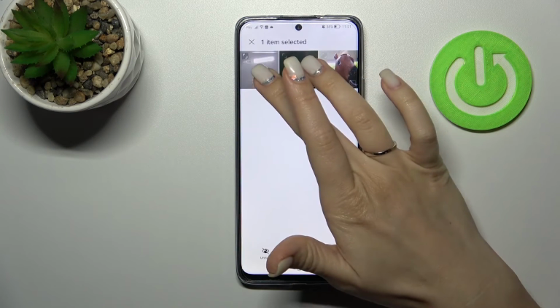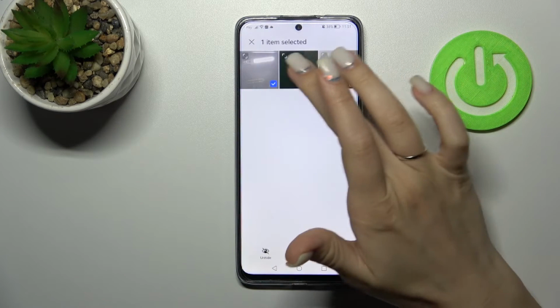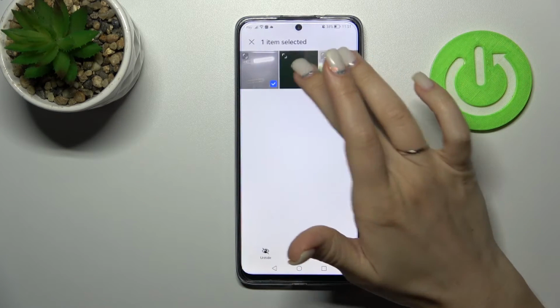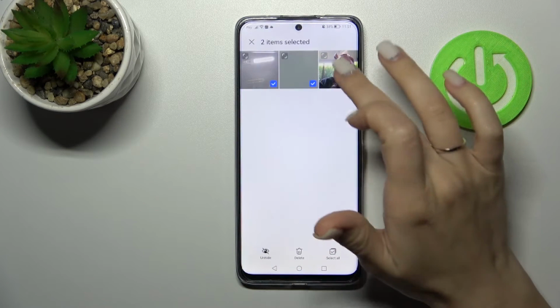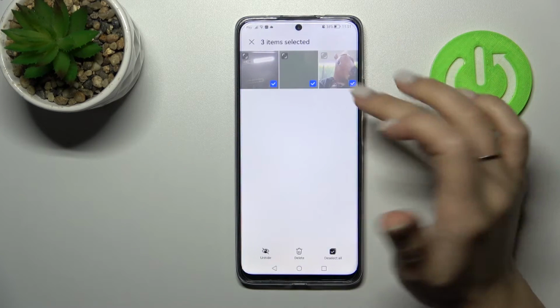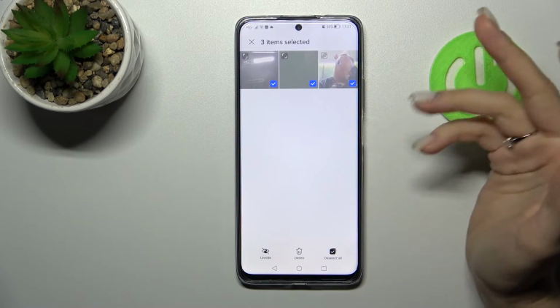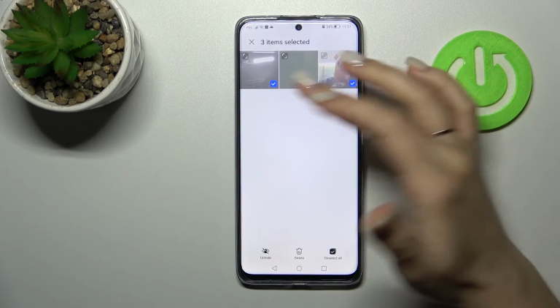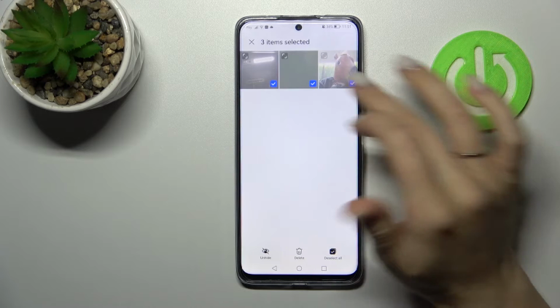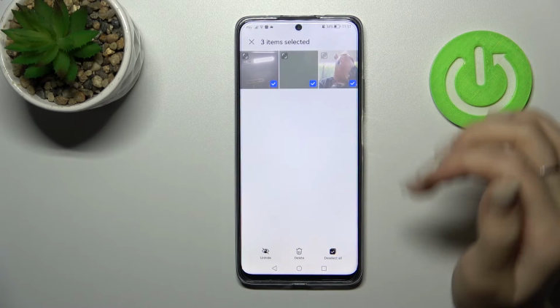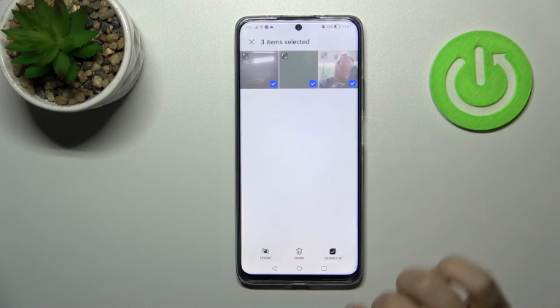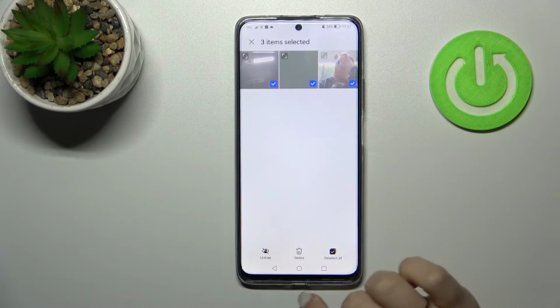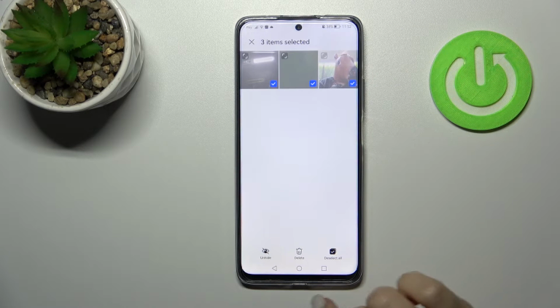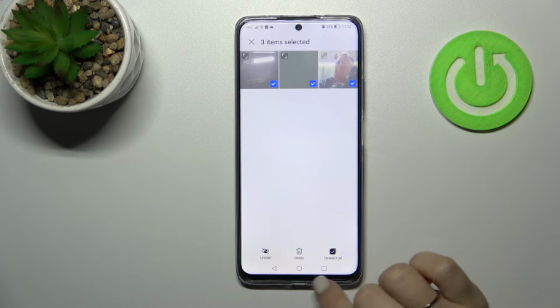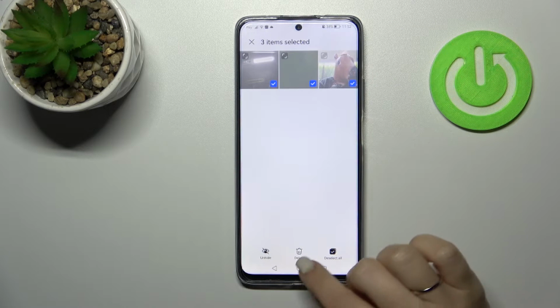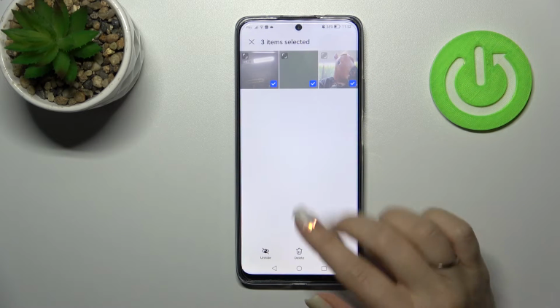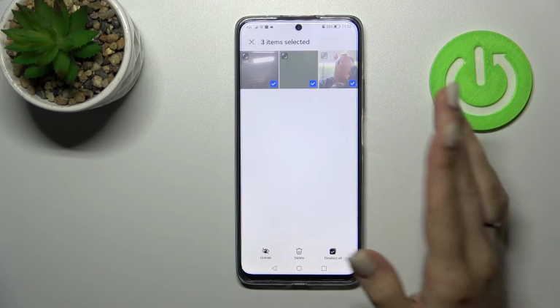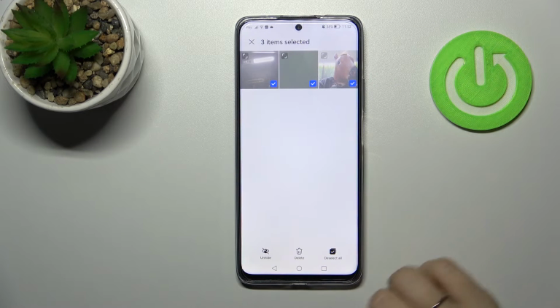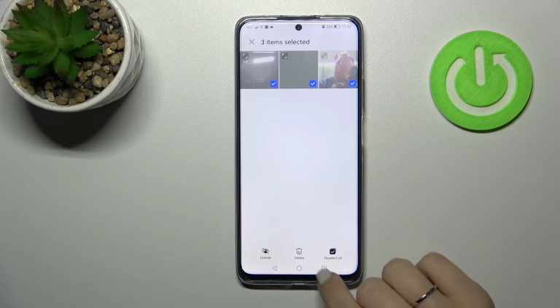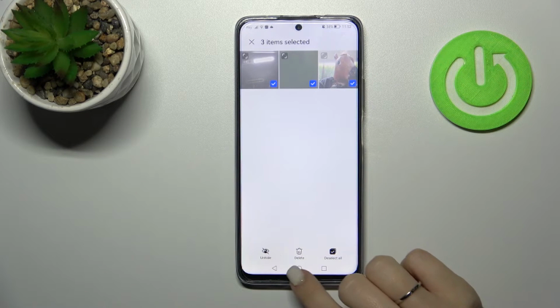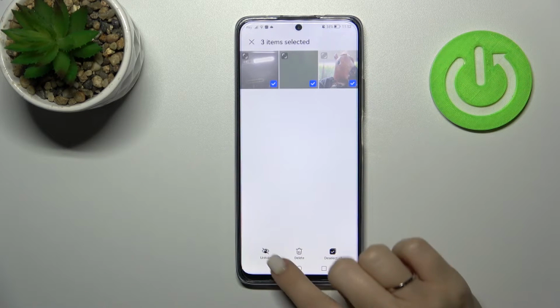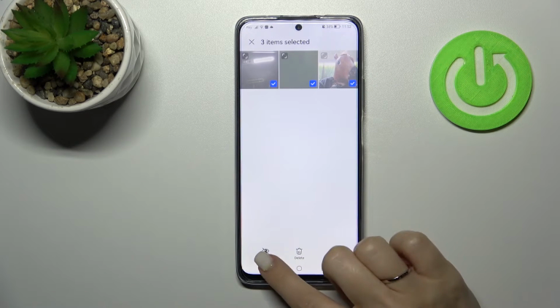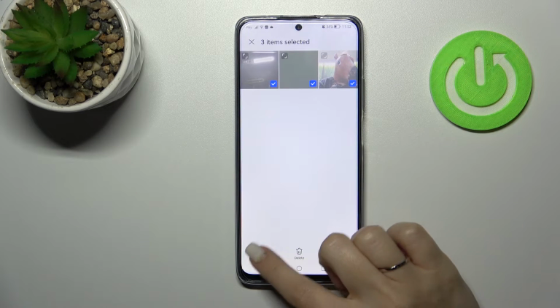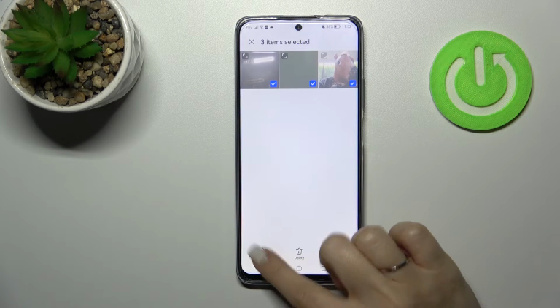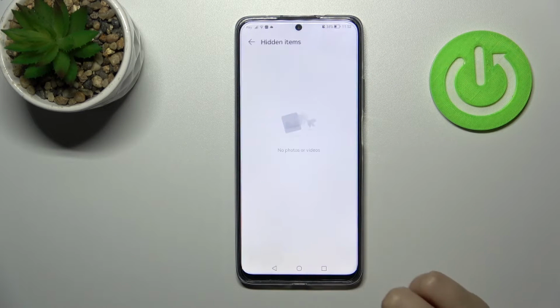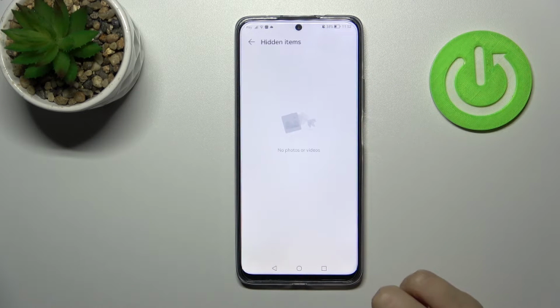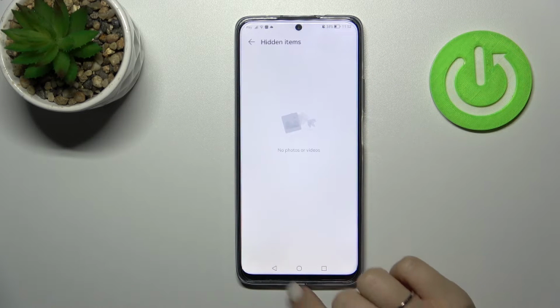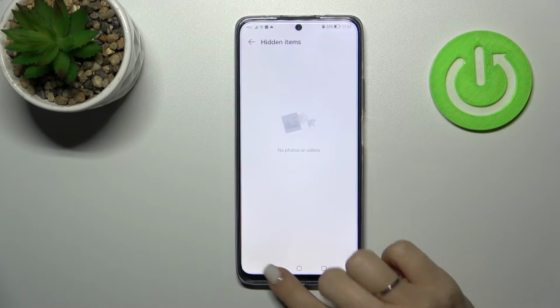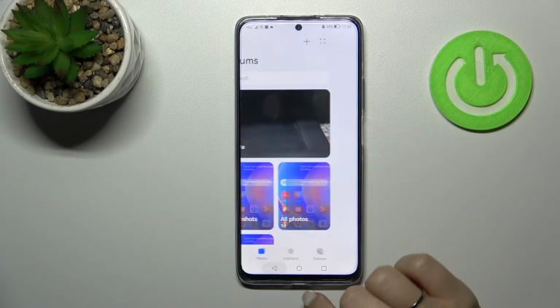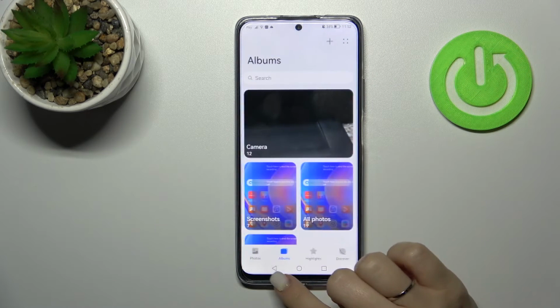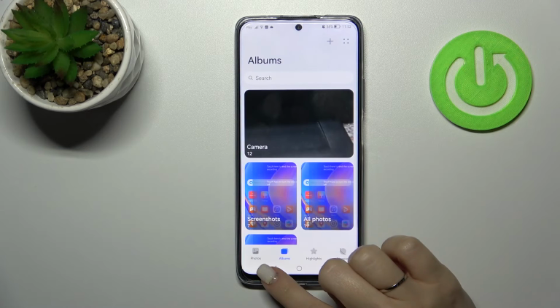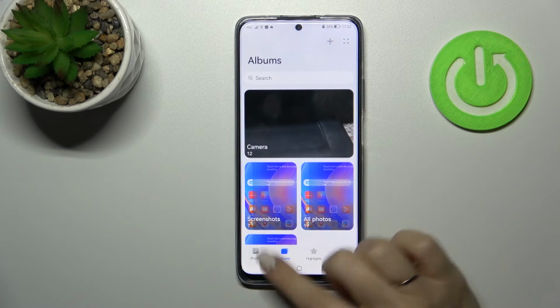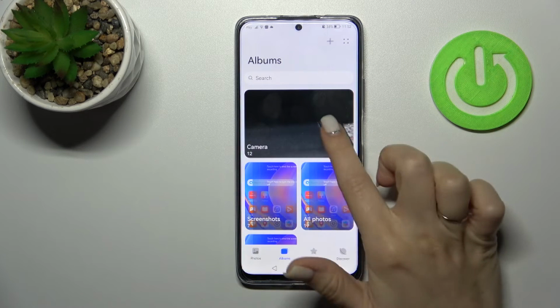If you want to unhide them, by the same way just select, for example, these three photos and click 'unhide' — and that's it.